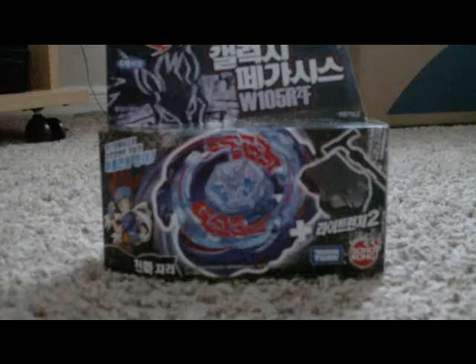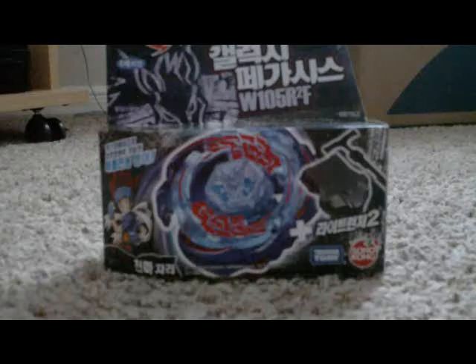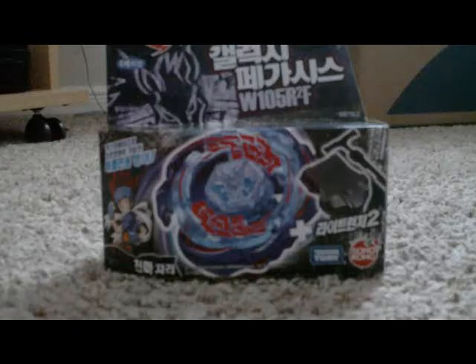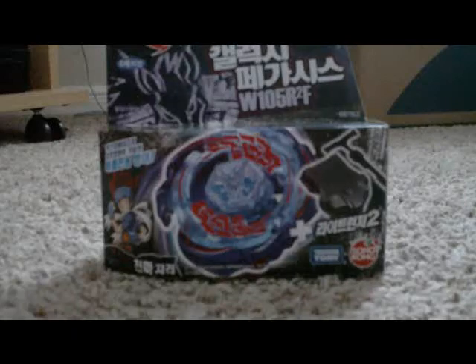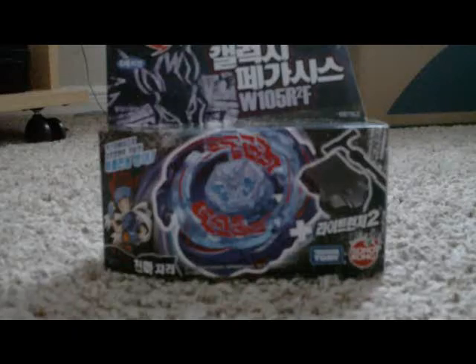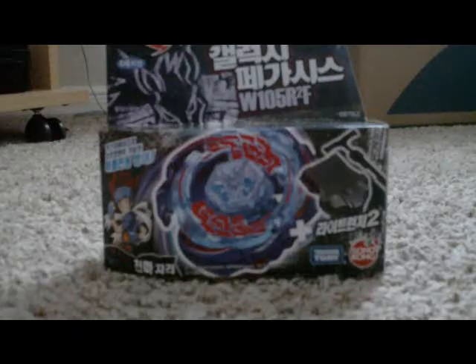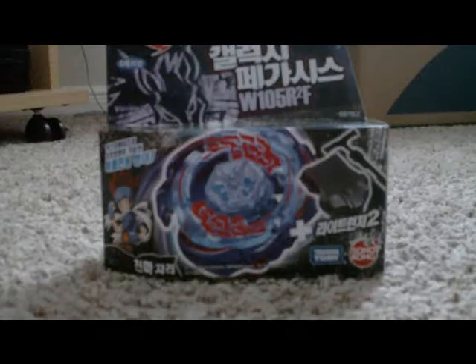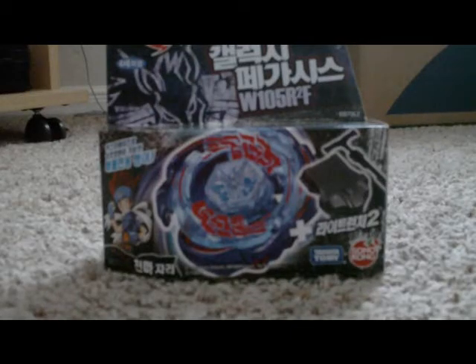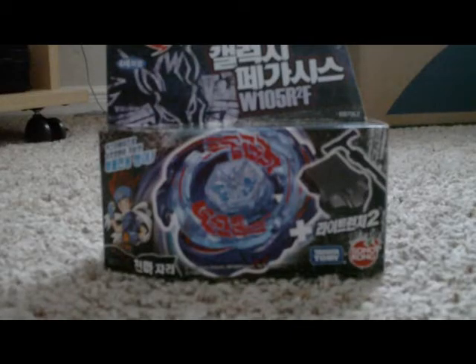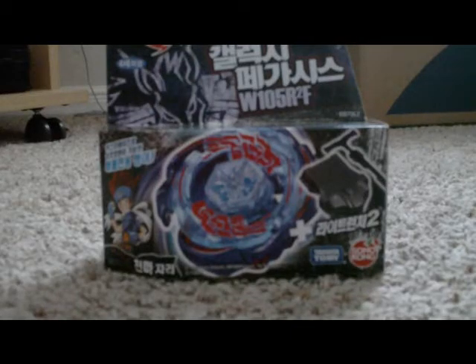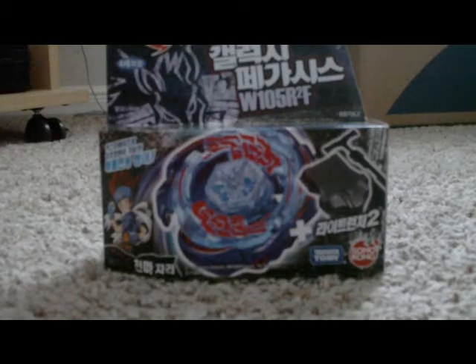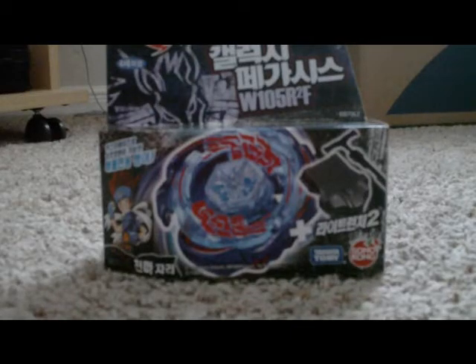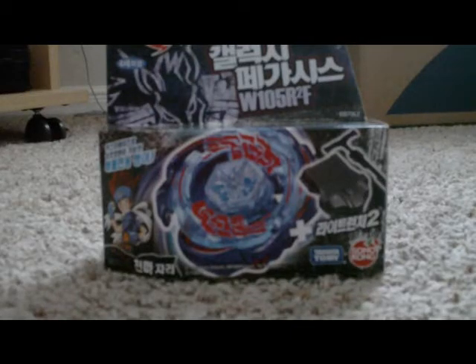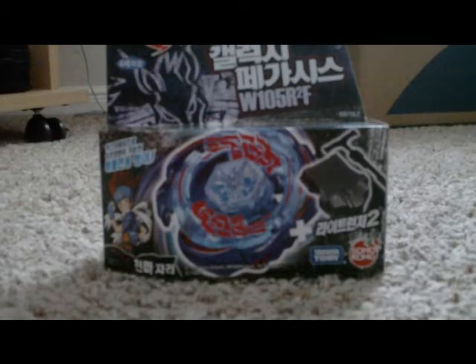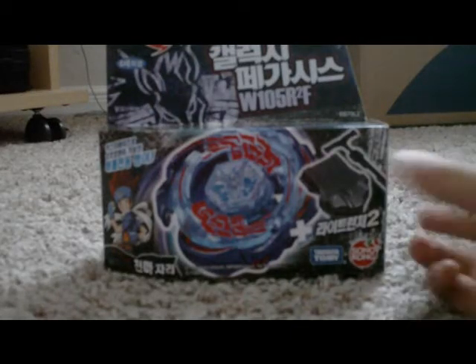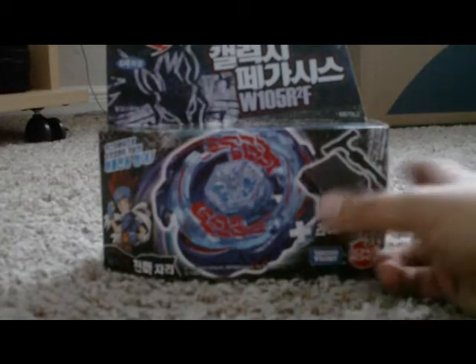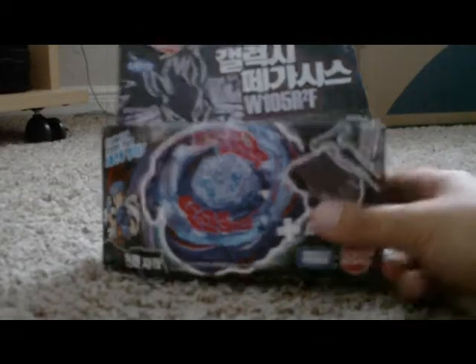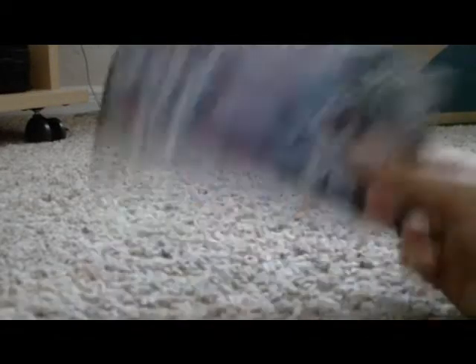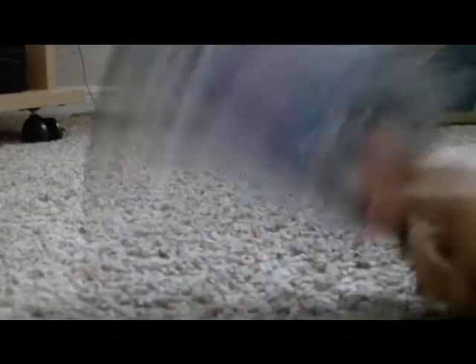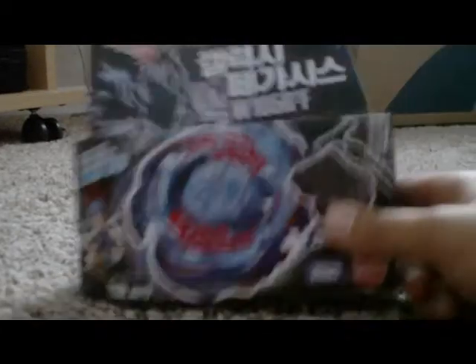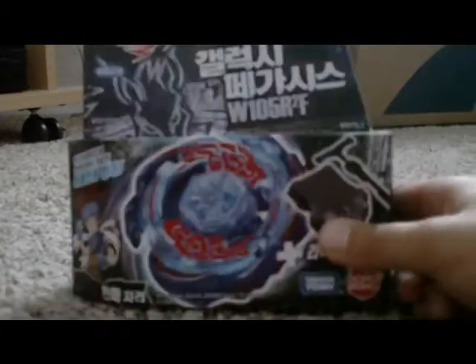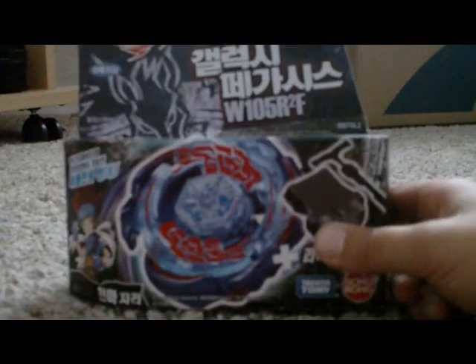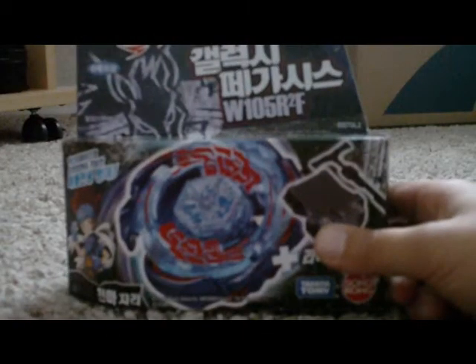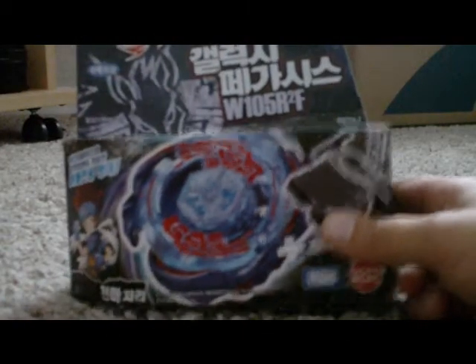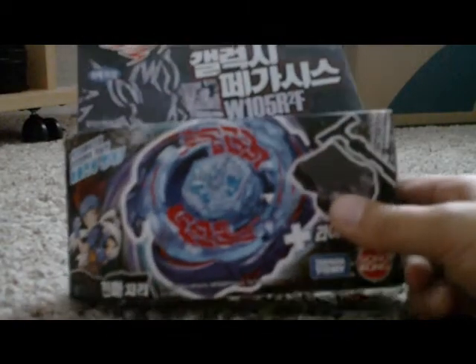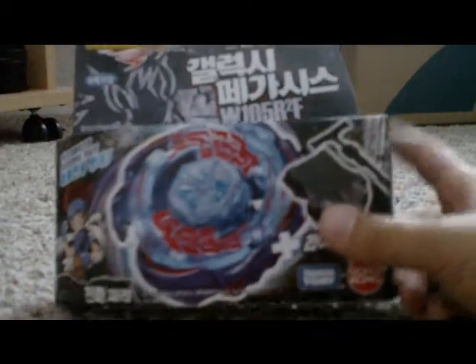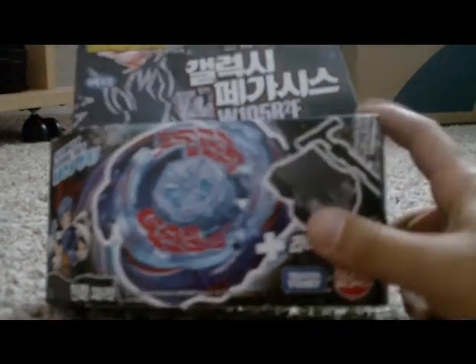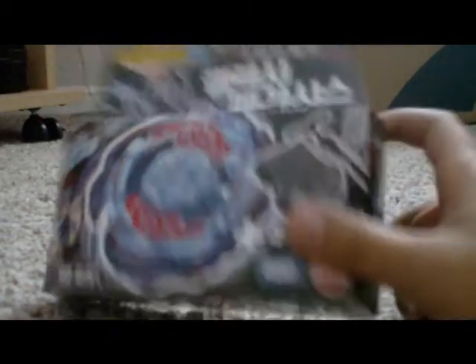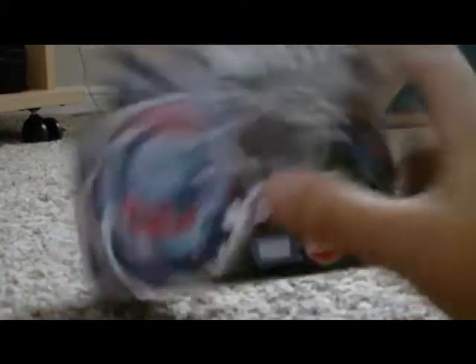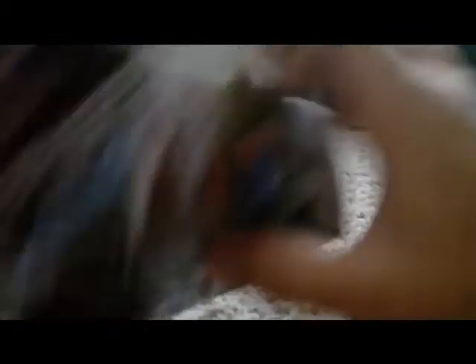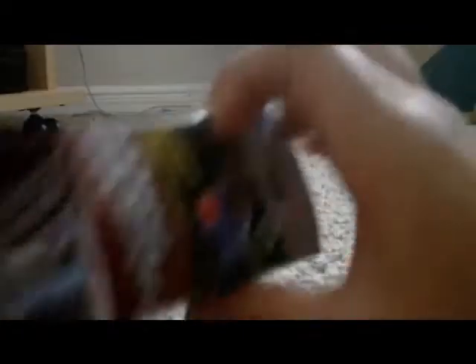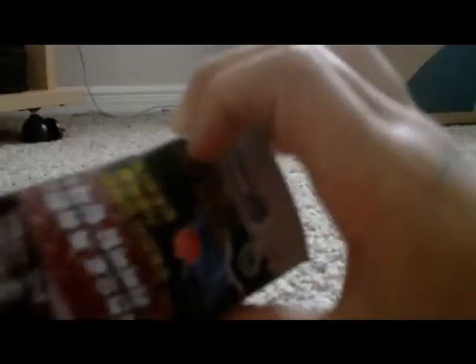Okay guys, today I finally got my Galaxy Bey, and I'm going to unbox it.